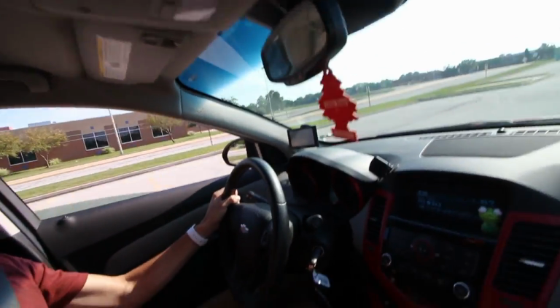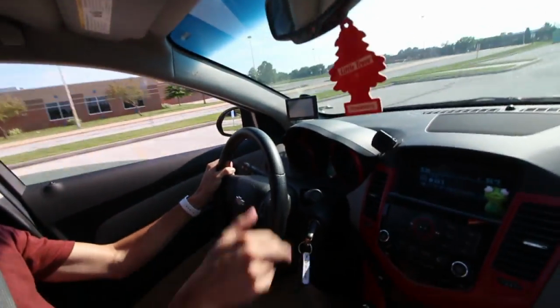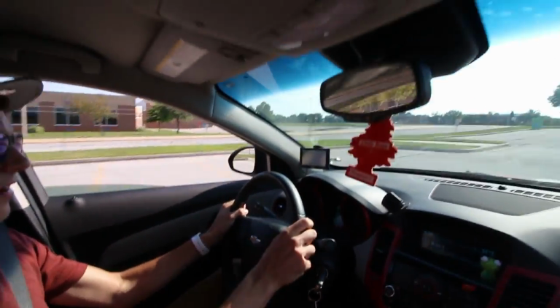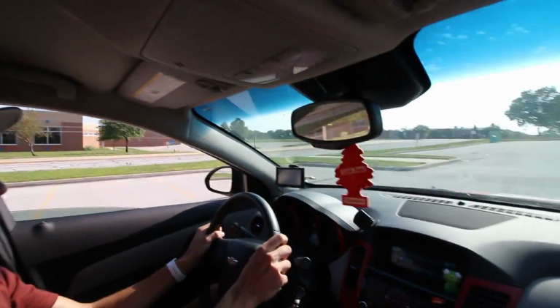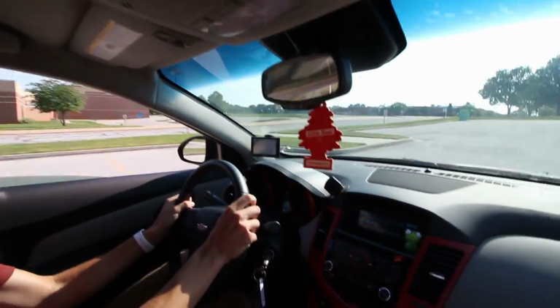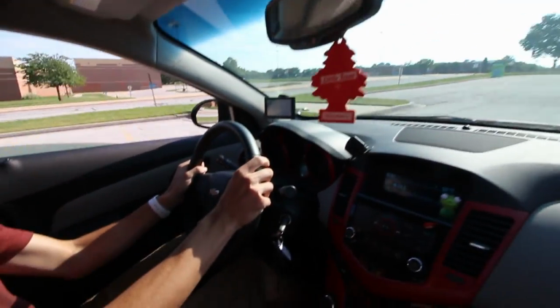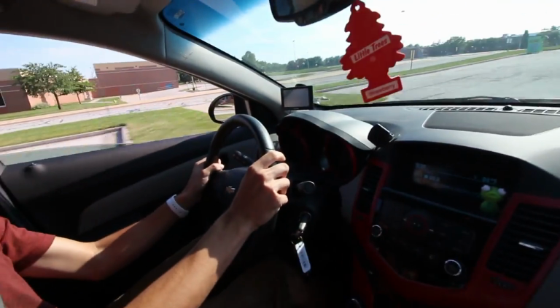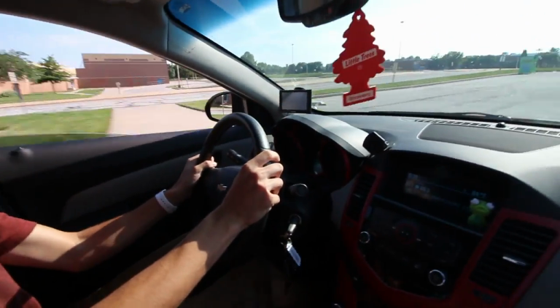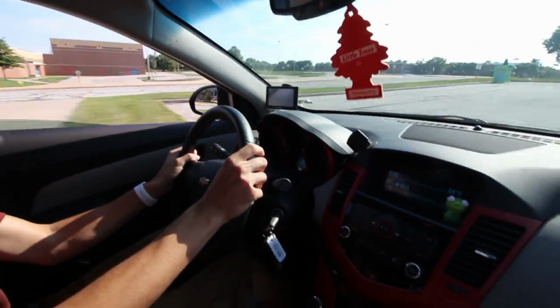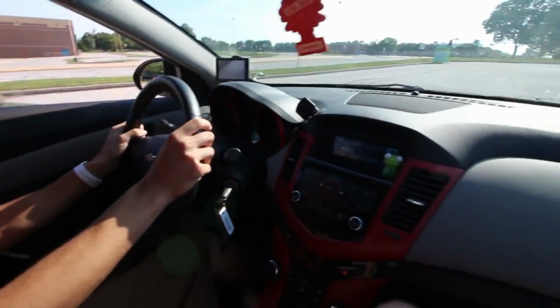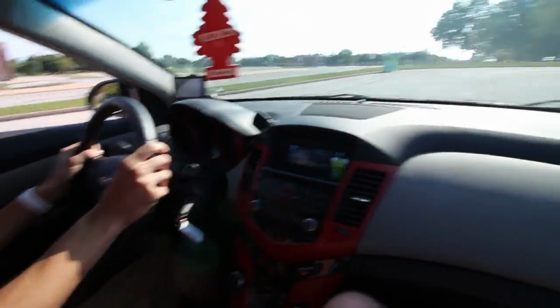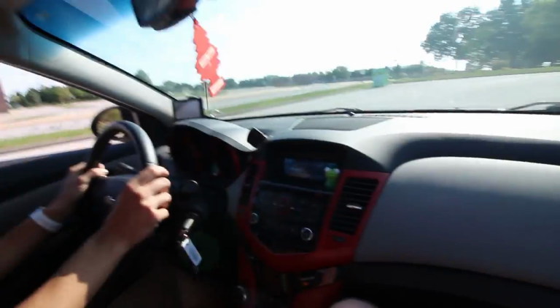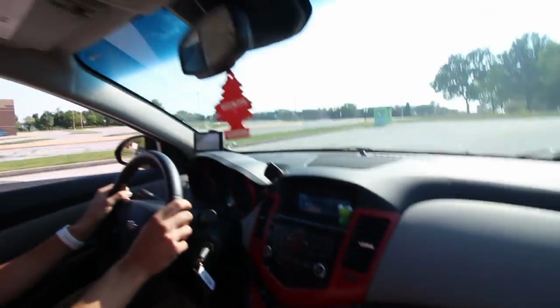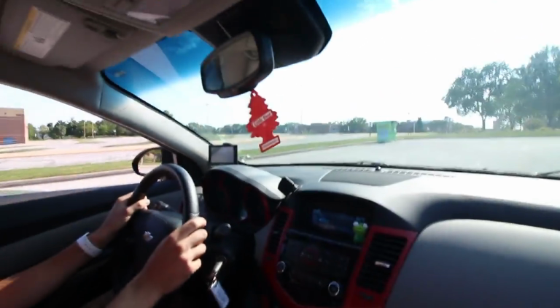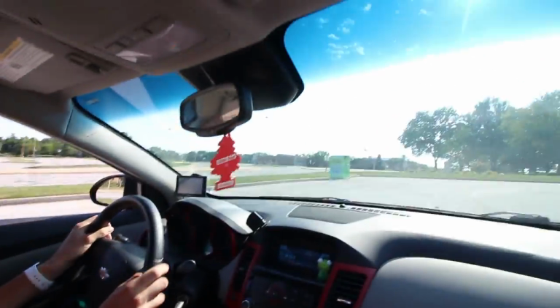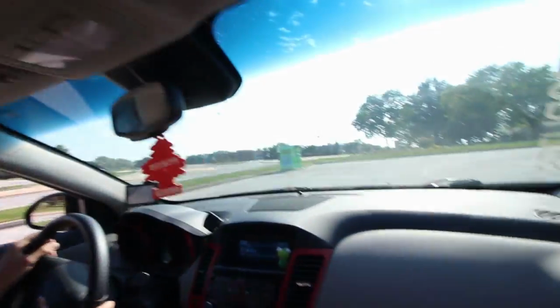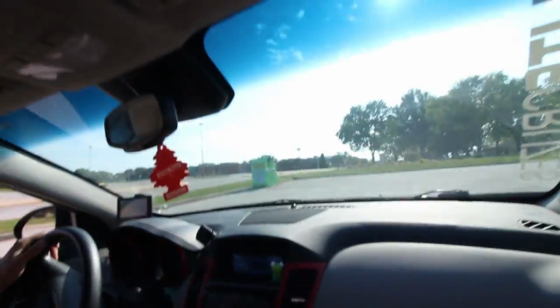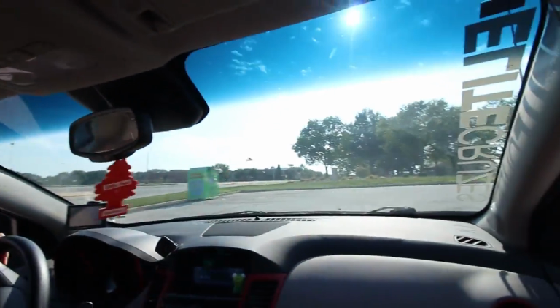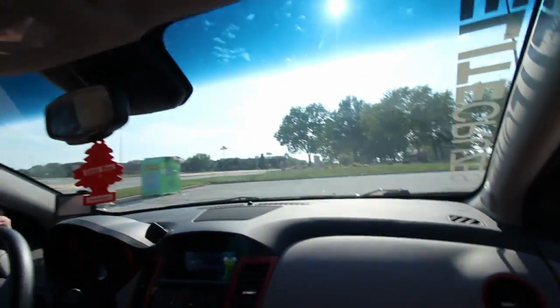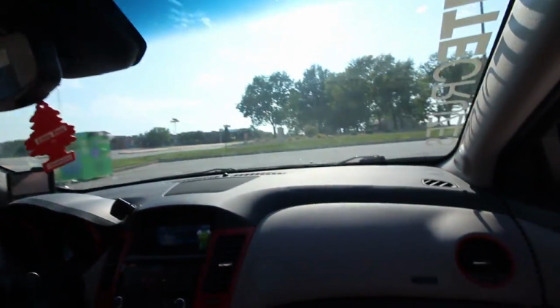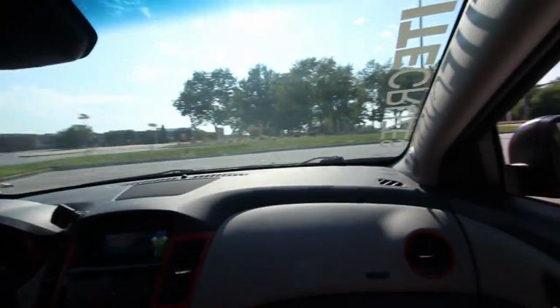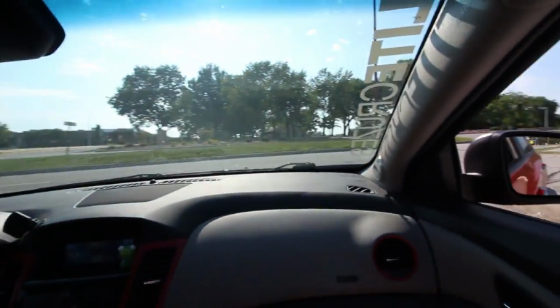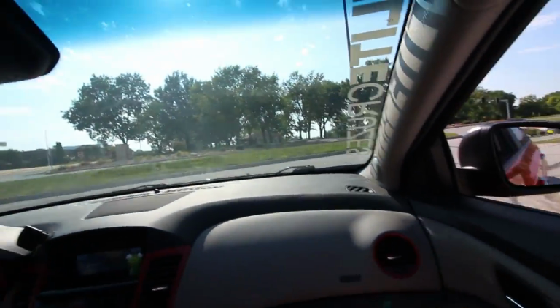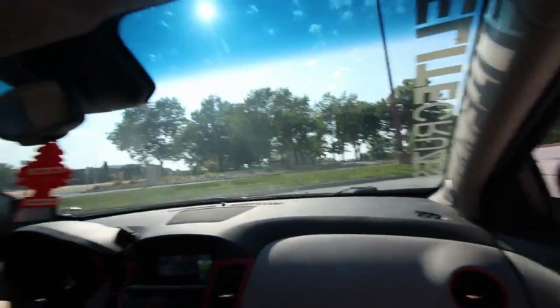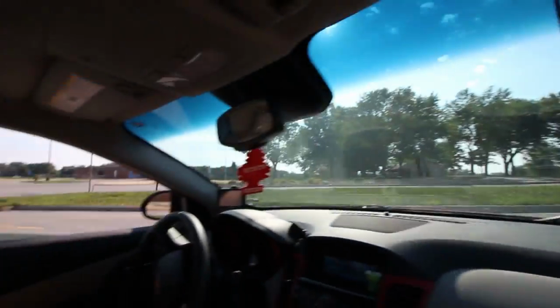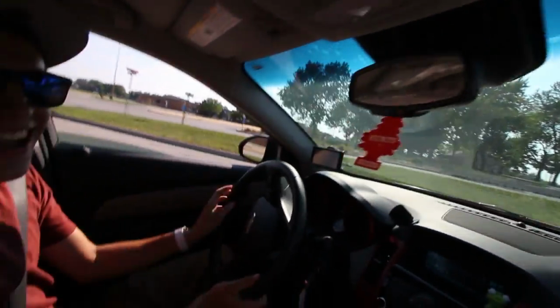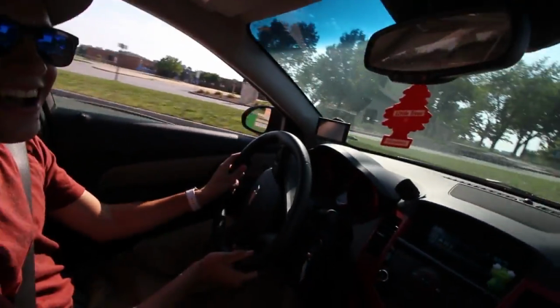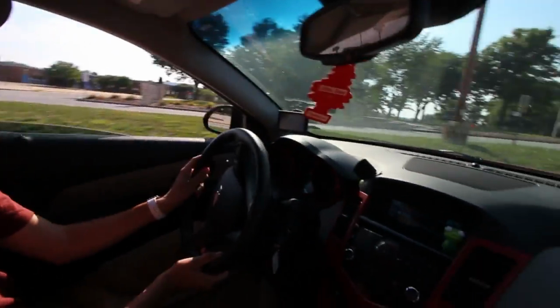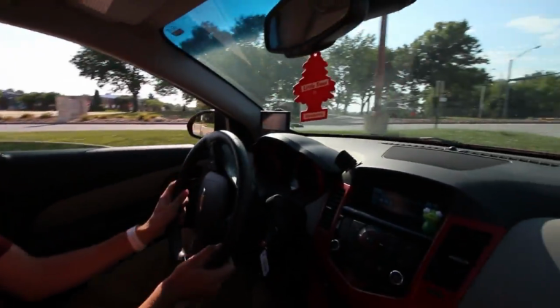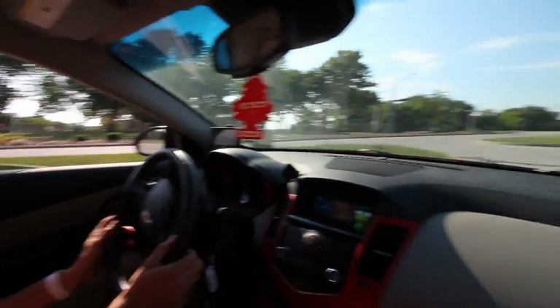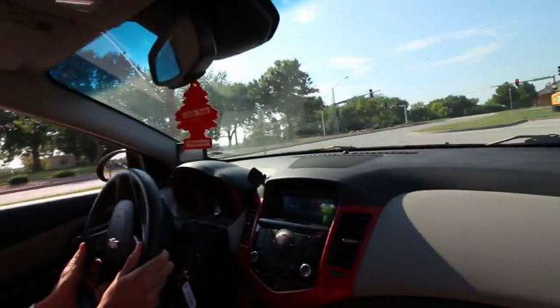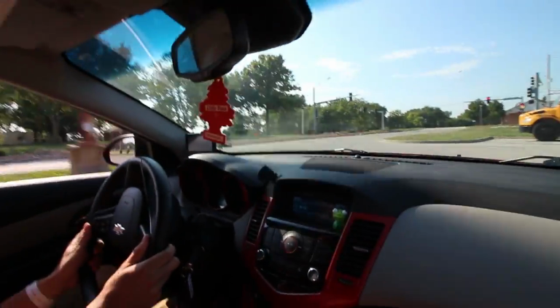Did you just downshift in the first? Whoa! I needed some more views, man.